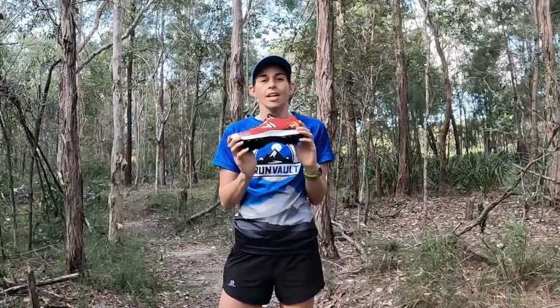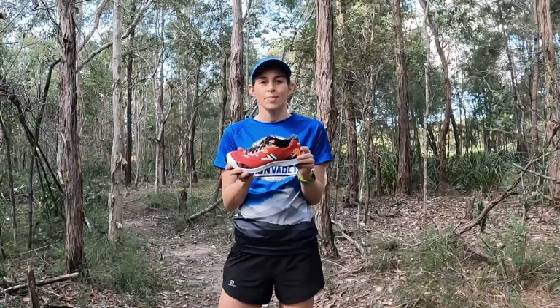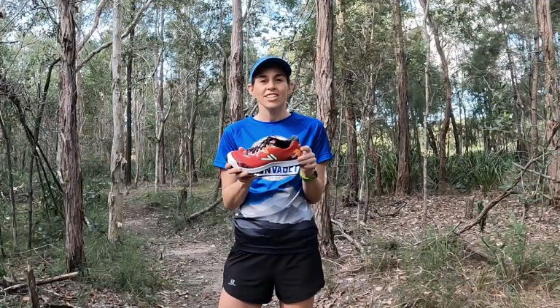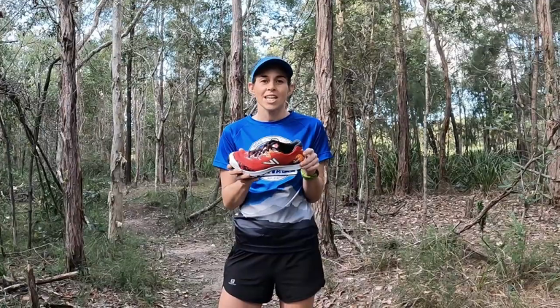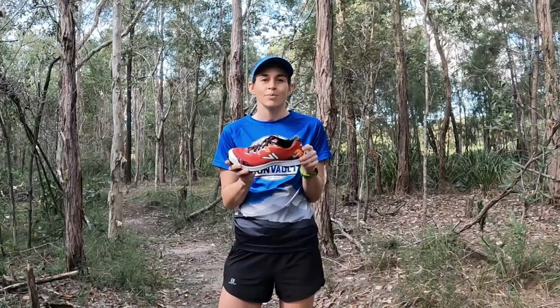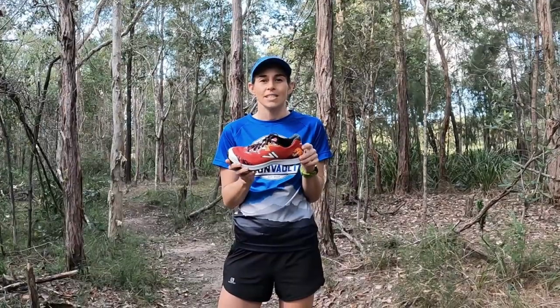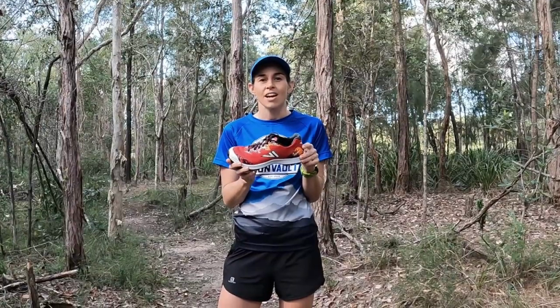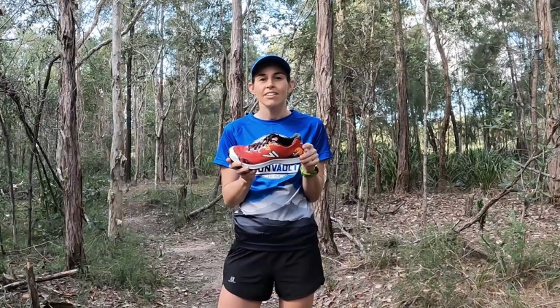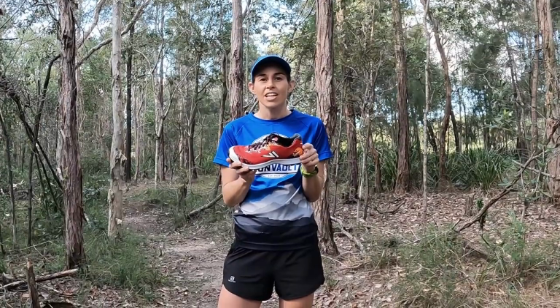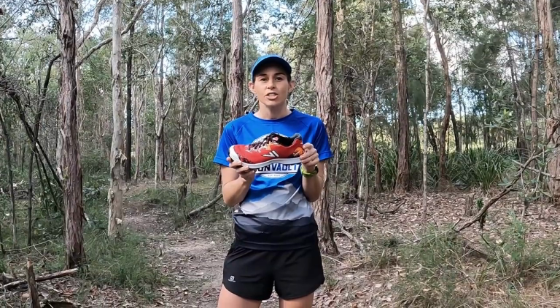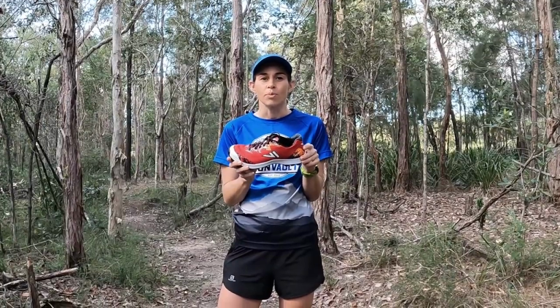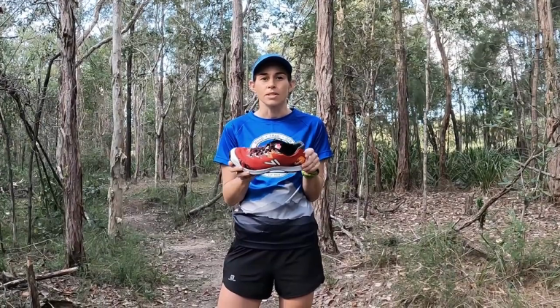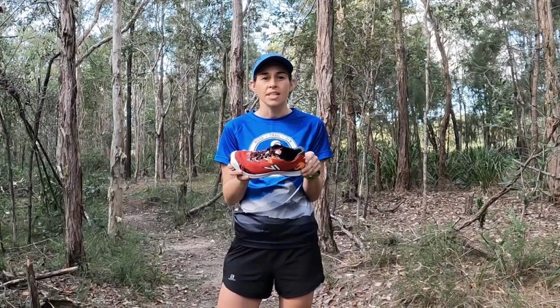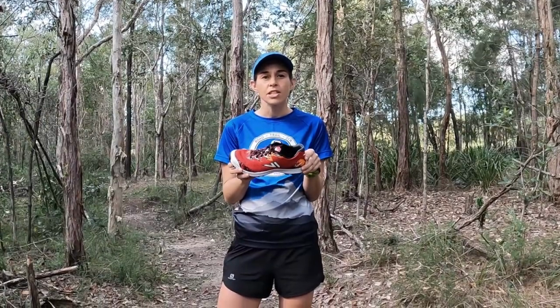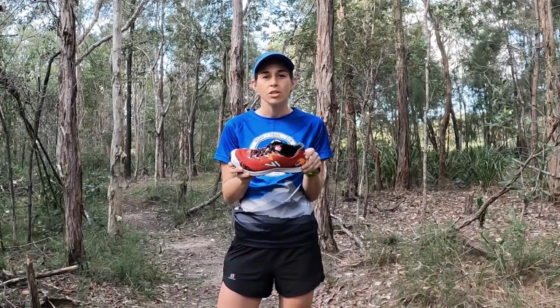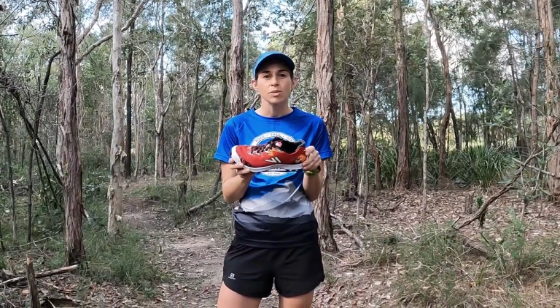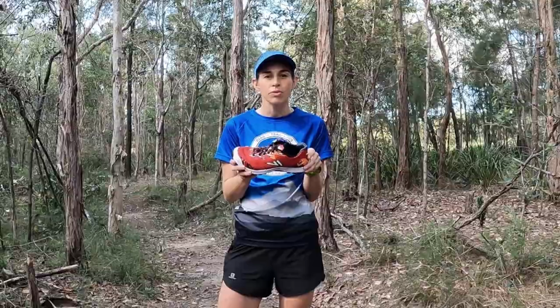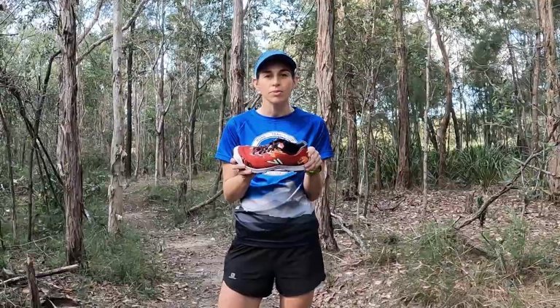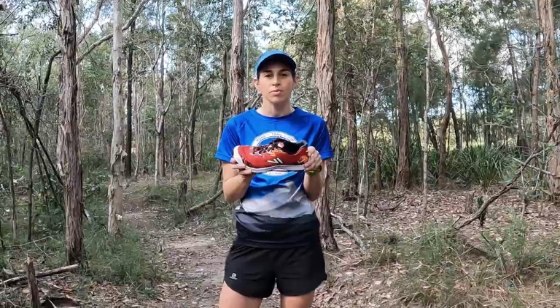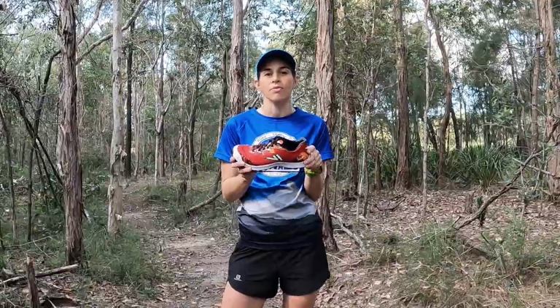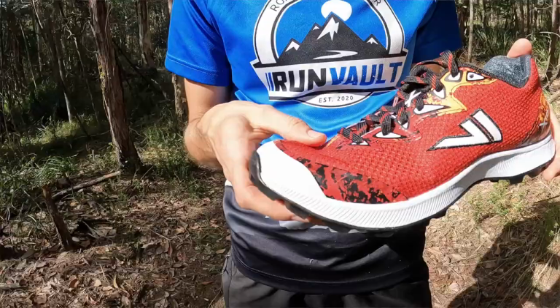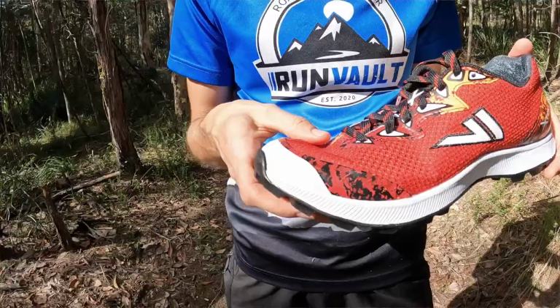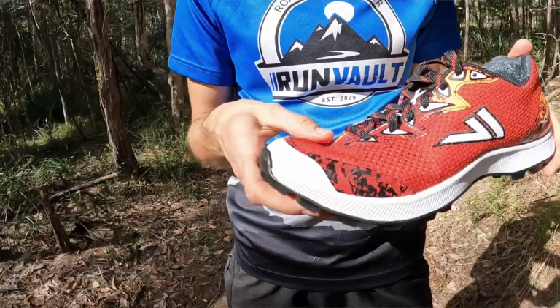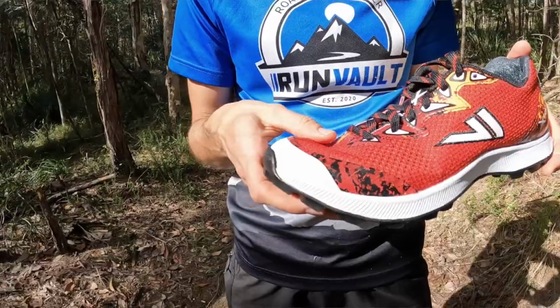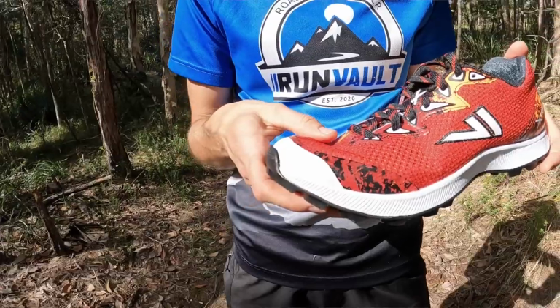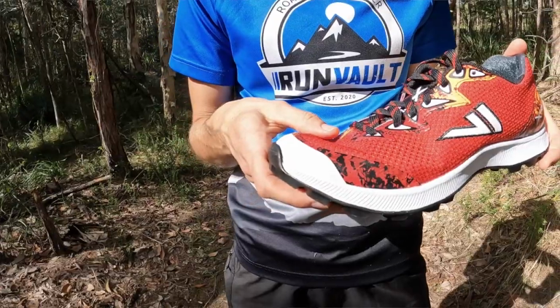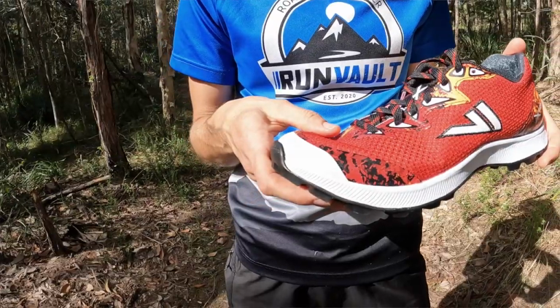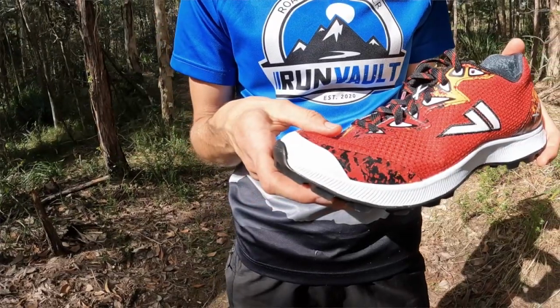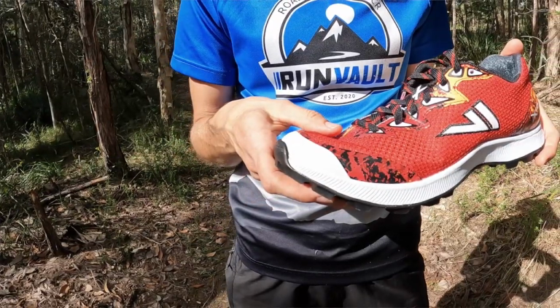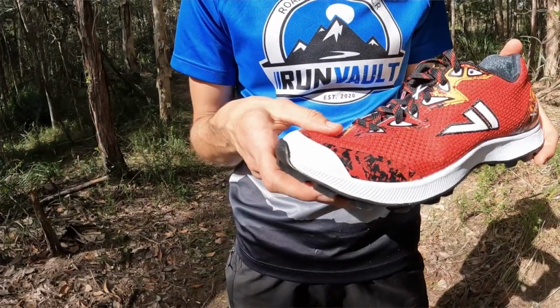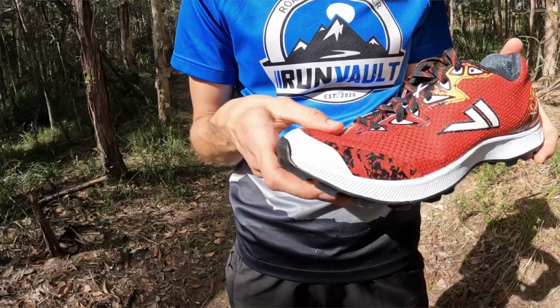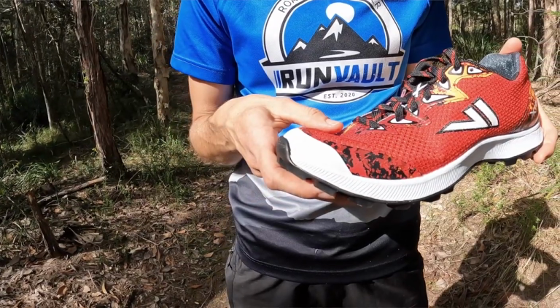It's been reshaped with a slightly rounded toe box giving the toes more room to move and adding a little bit more comfort.